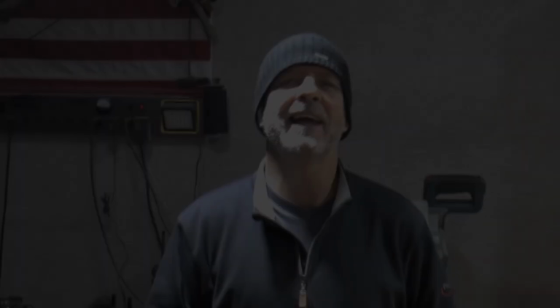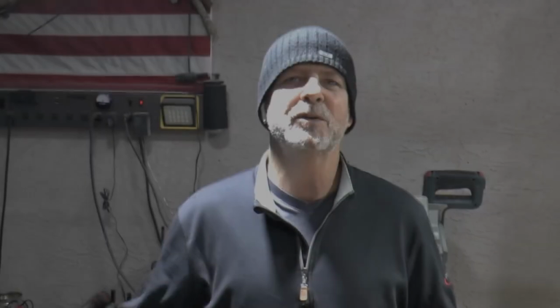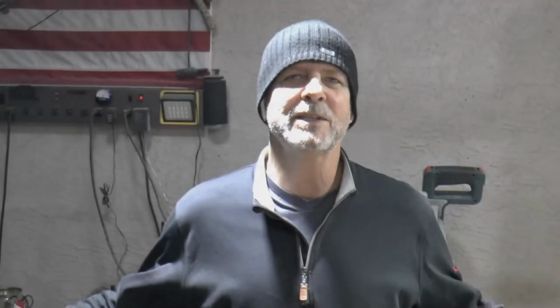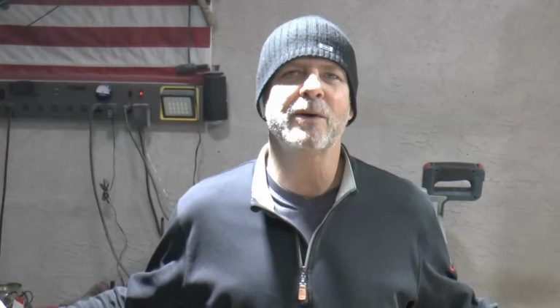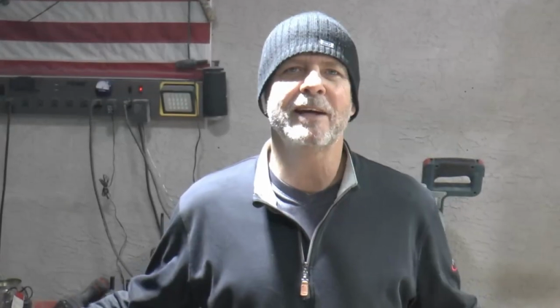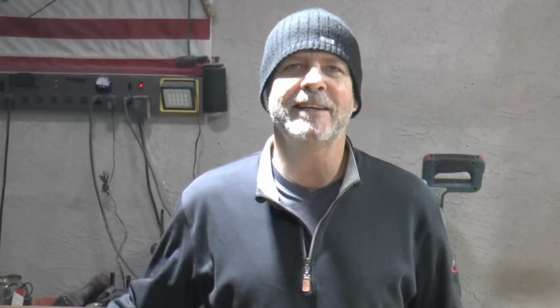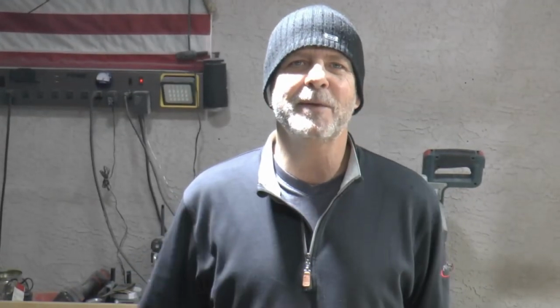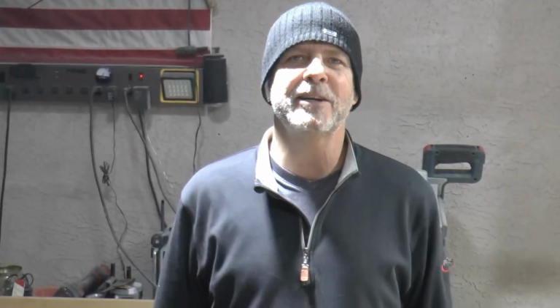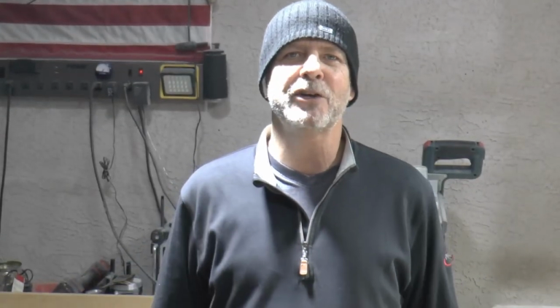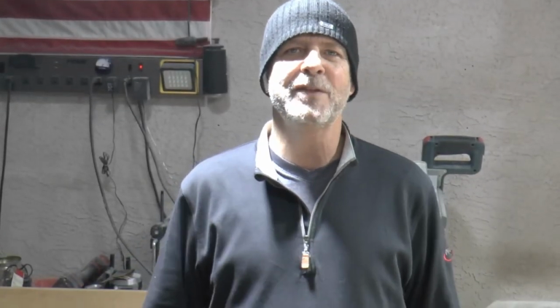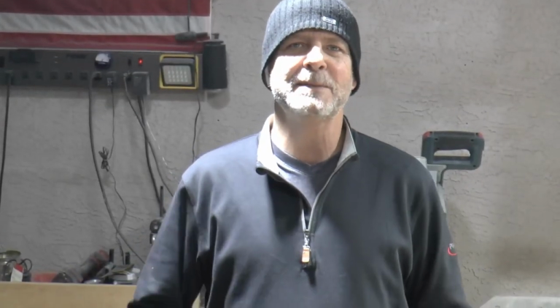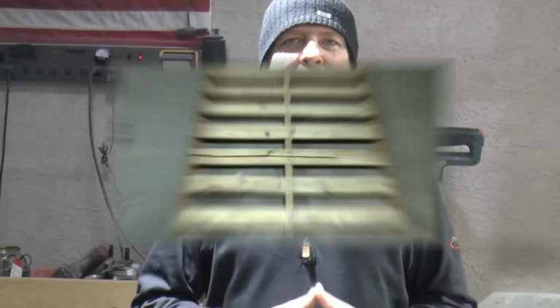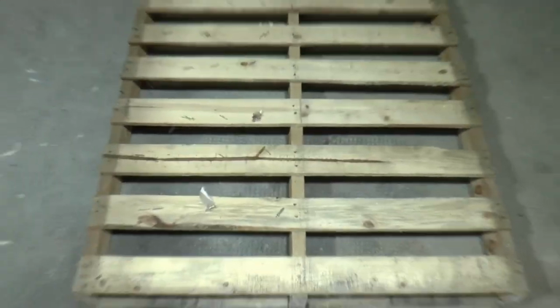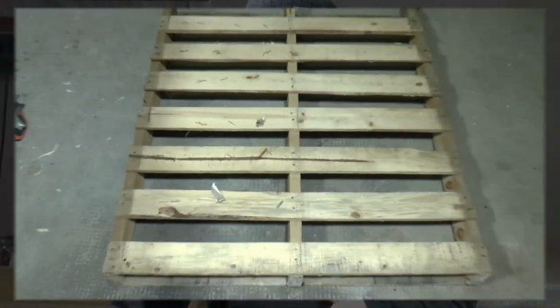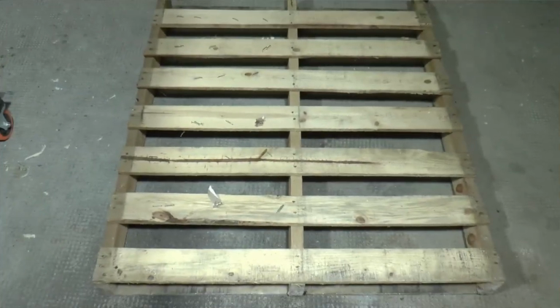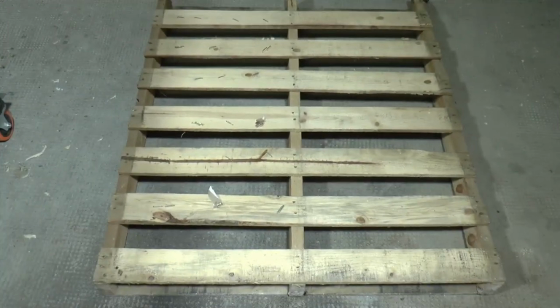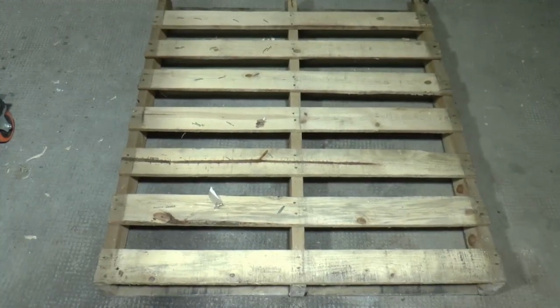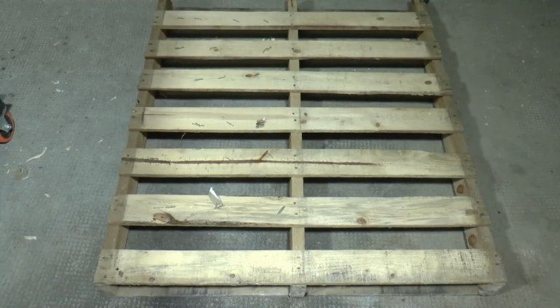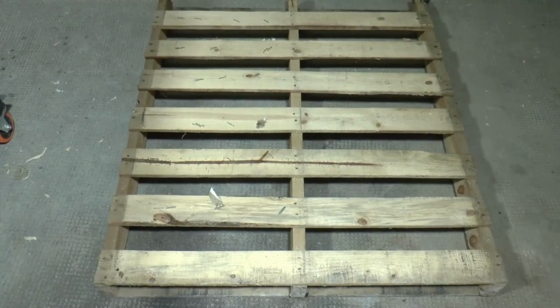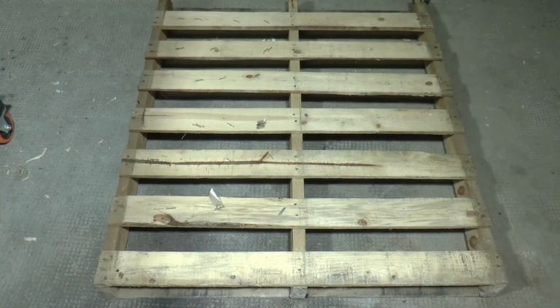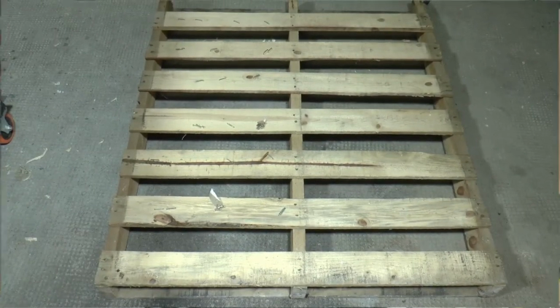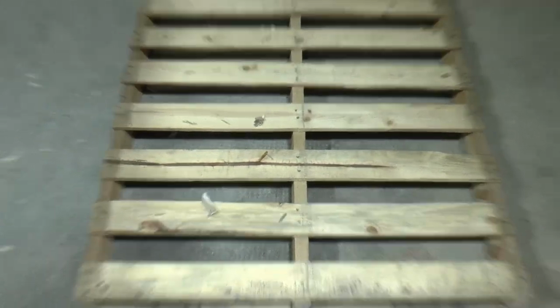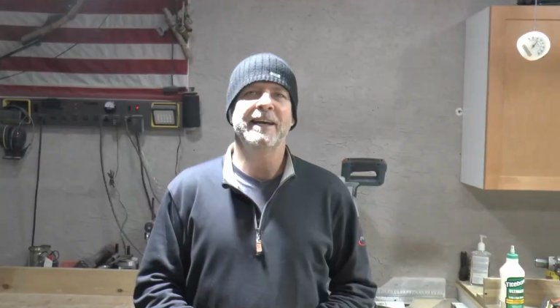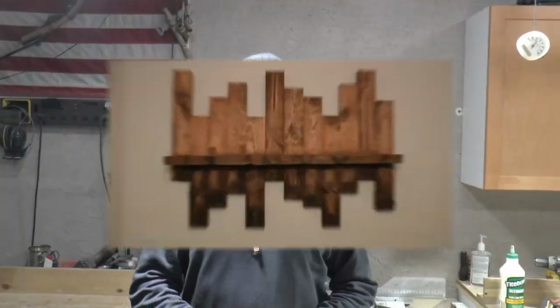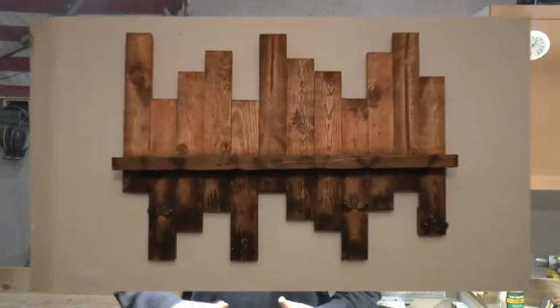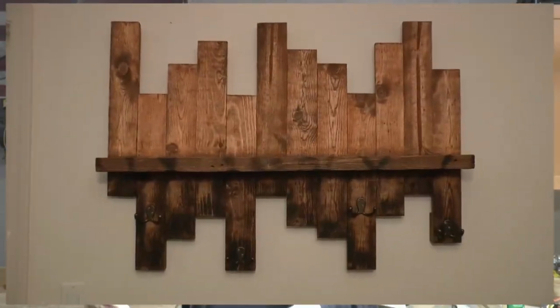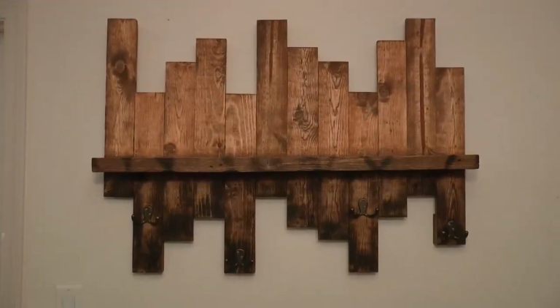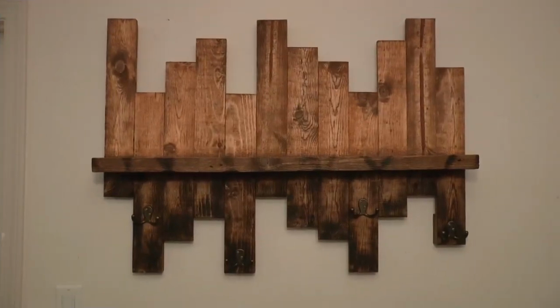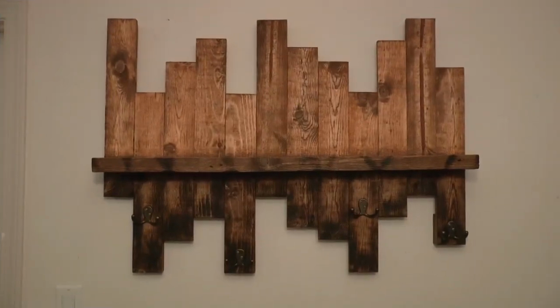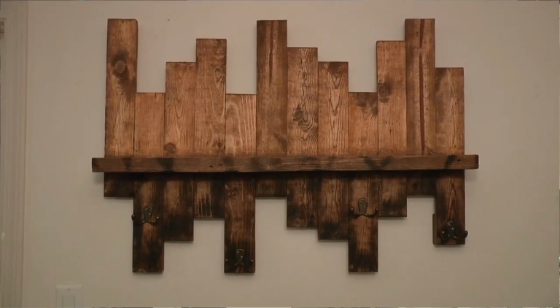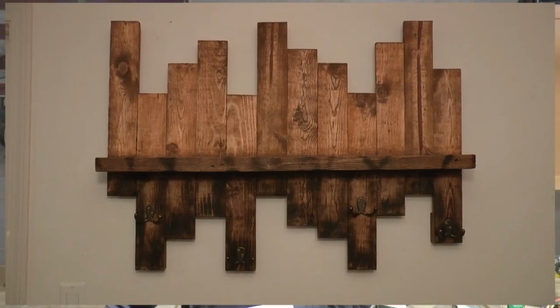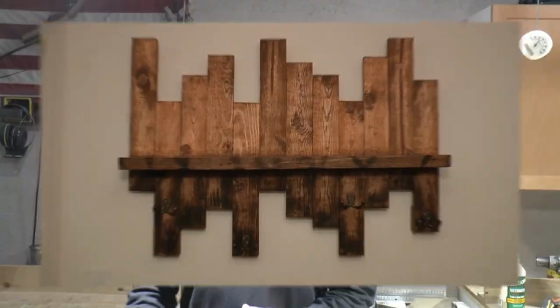Hey guys, what's going on? Today we're going to turn this pallet that we found on the side of the road into this rusted coat rack.